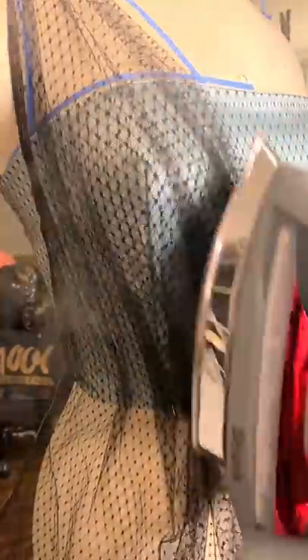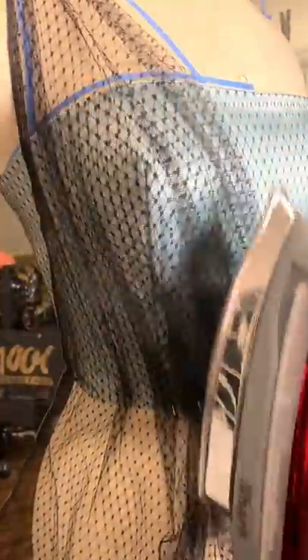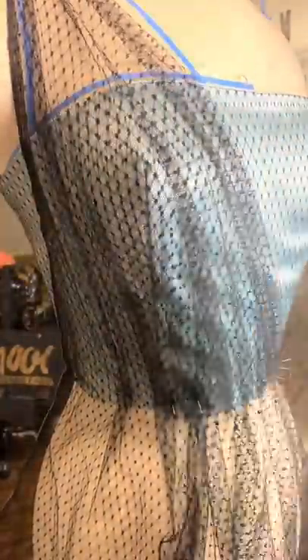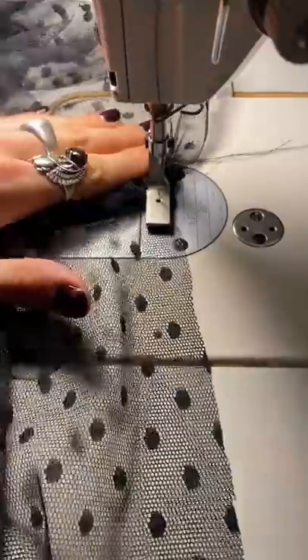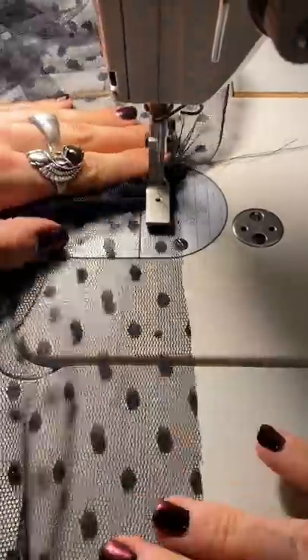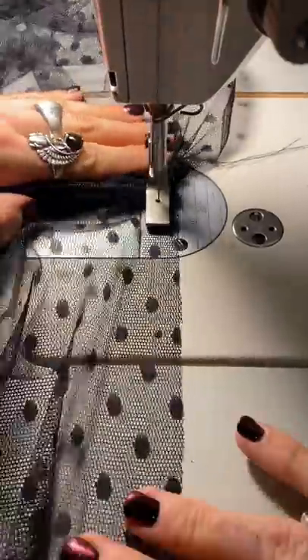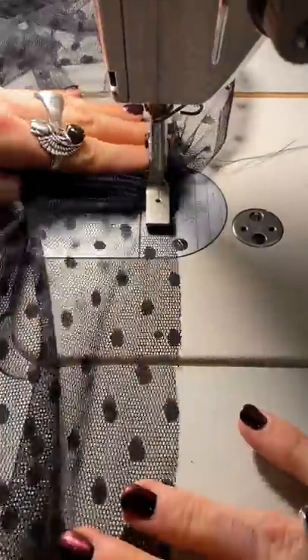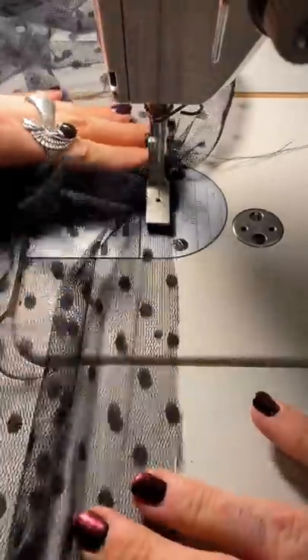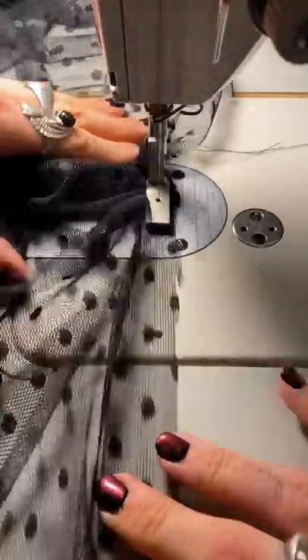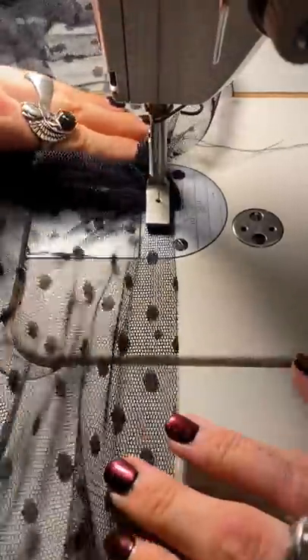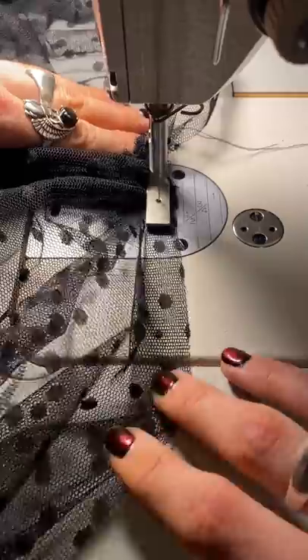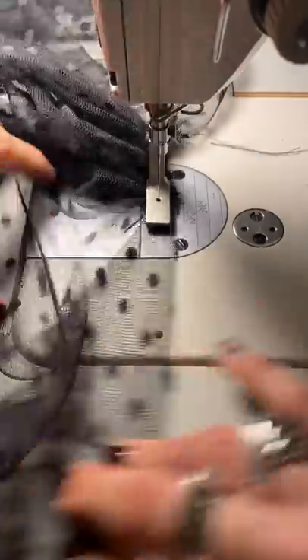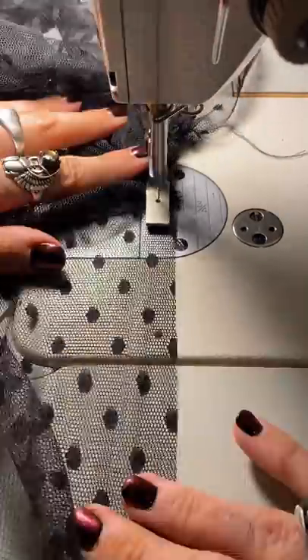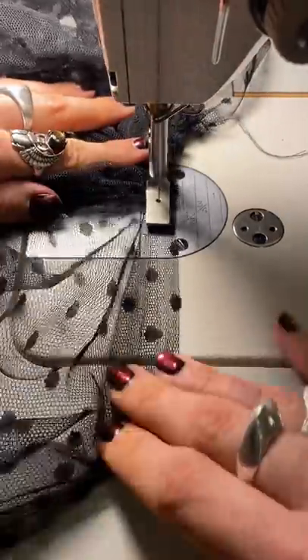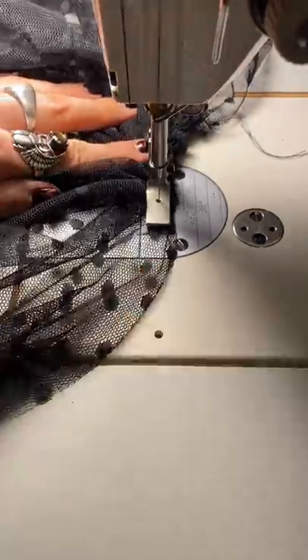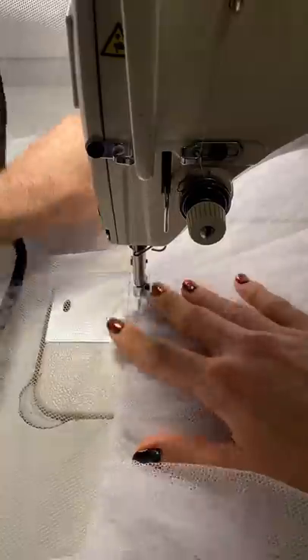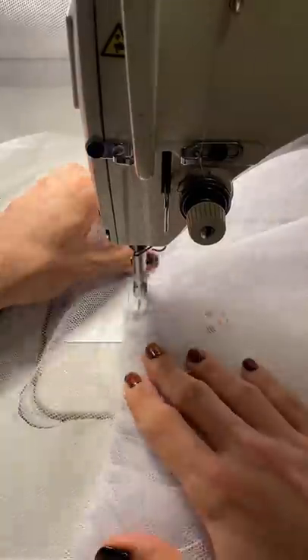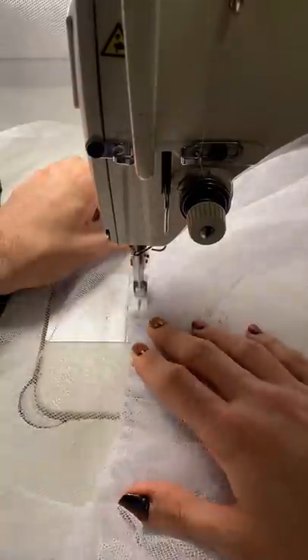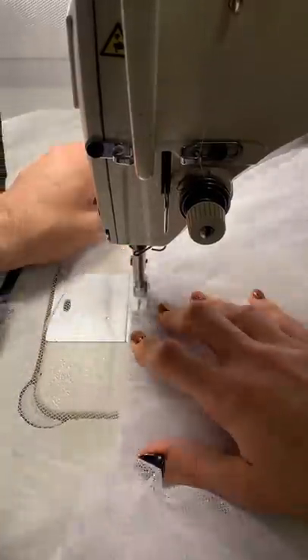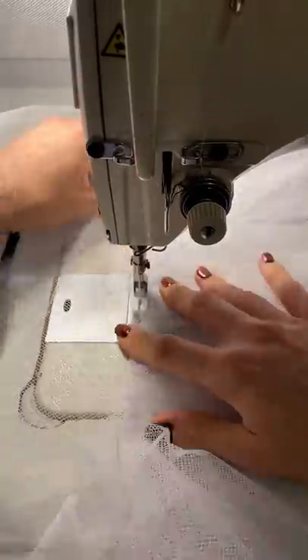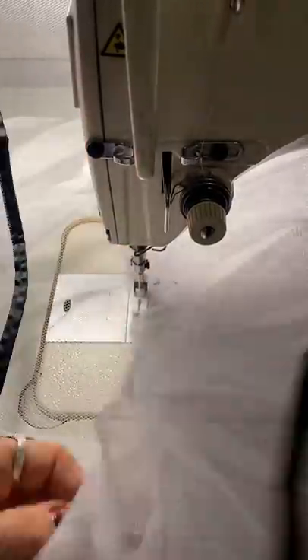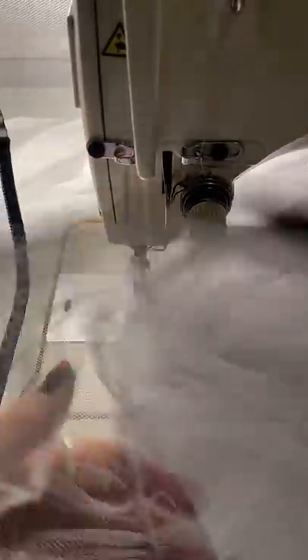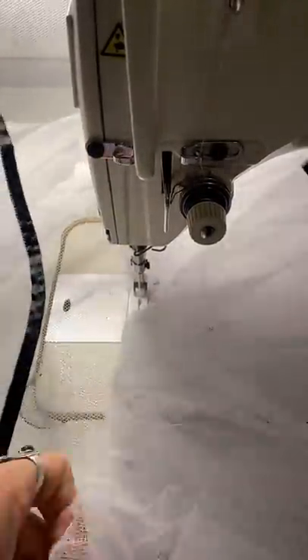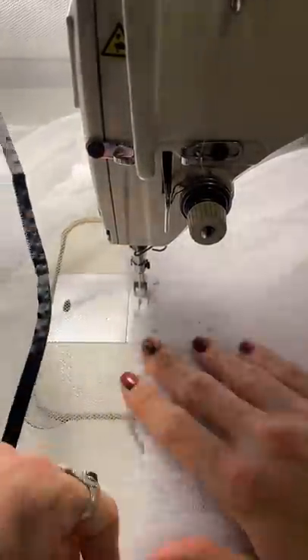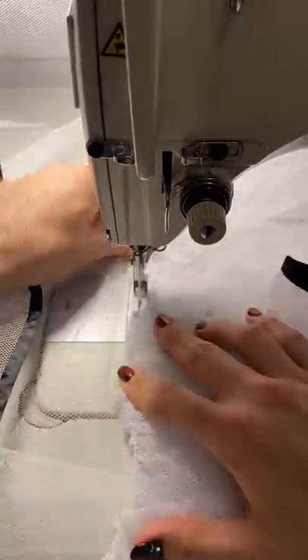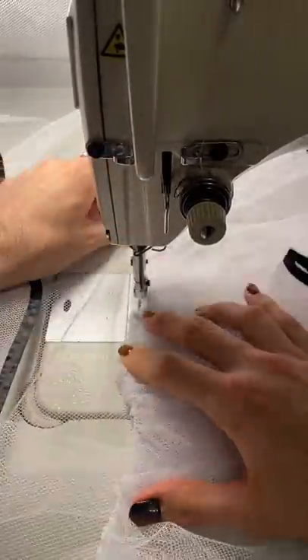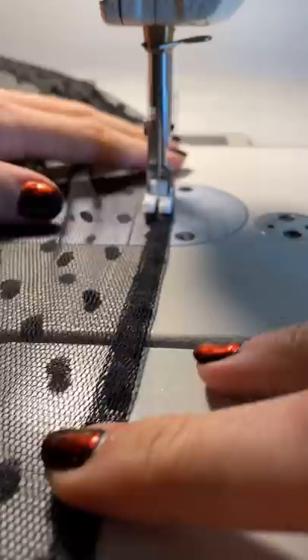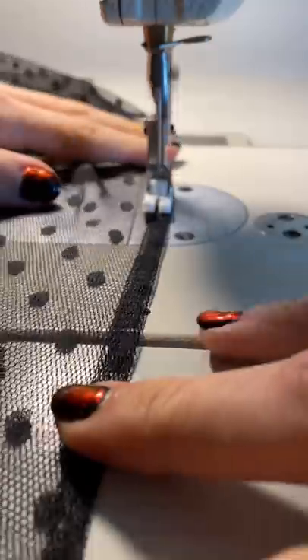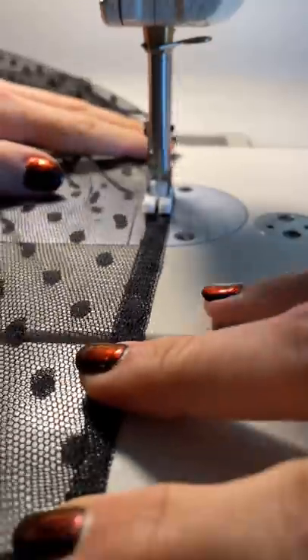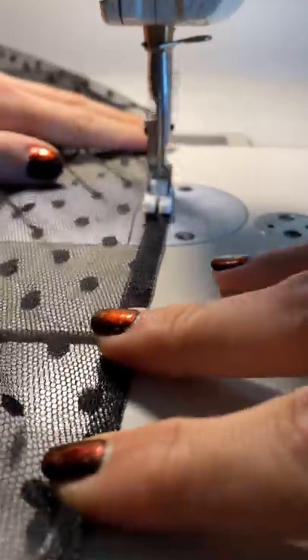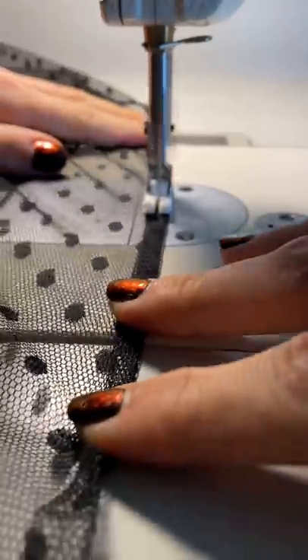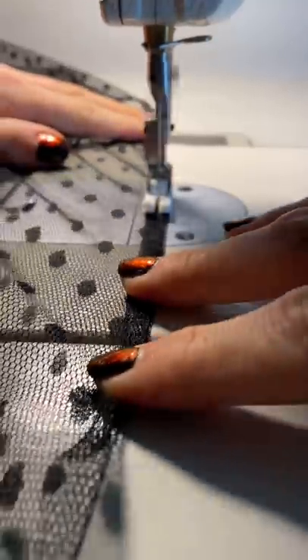Now it's time to start gathering the skirt, which is this polka dot netting that's going to lay over the light blue satin. I'm also including a tulle layer in the middle to give it some extra volume.